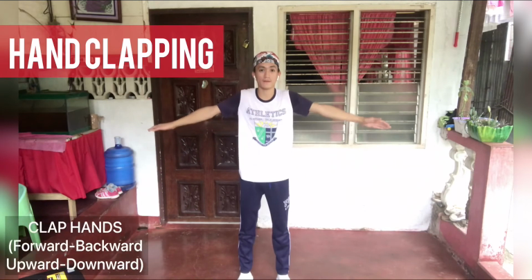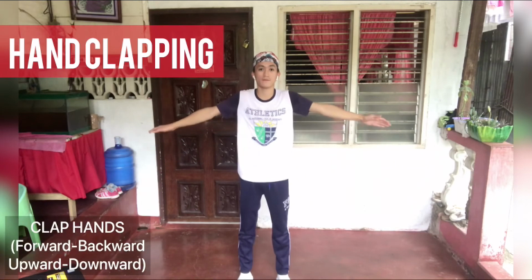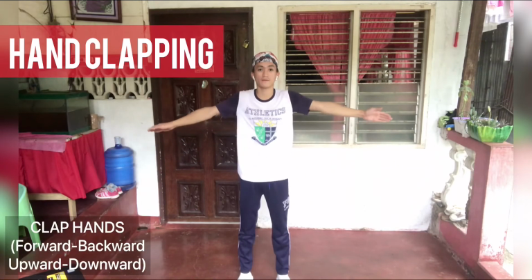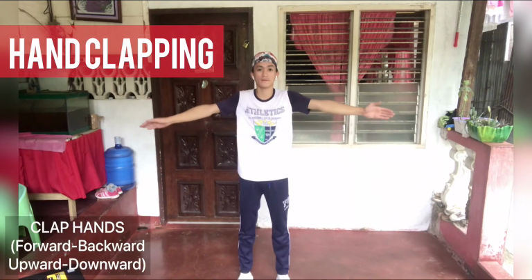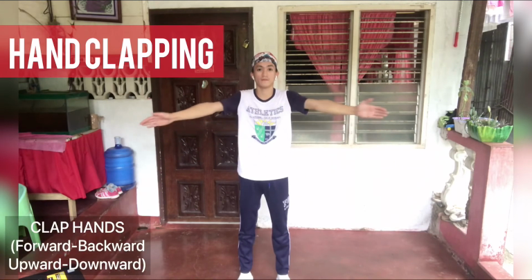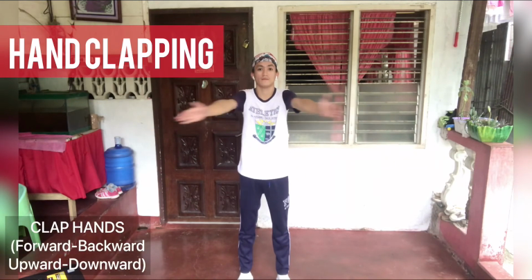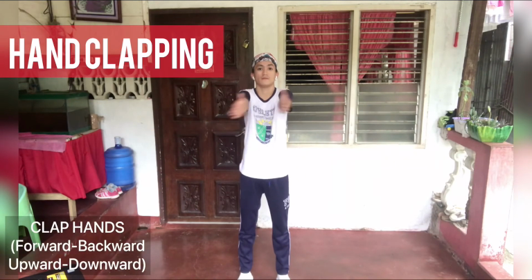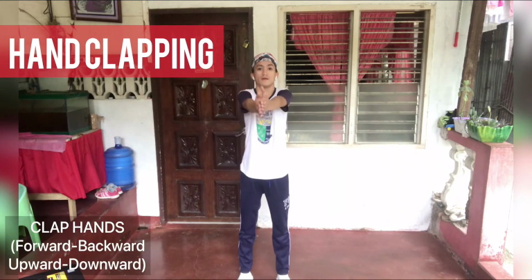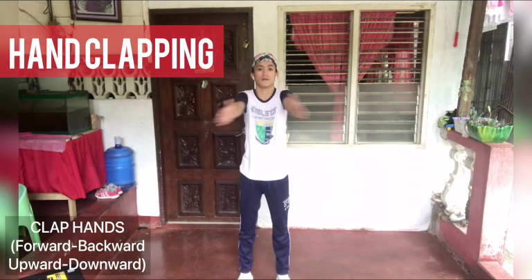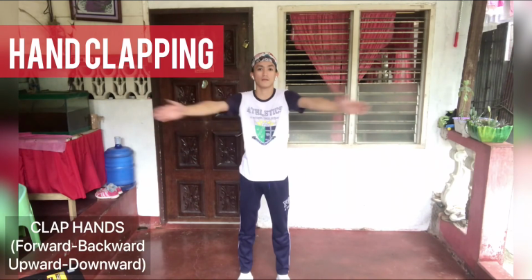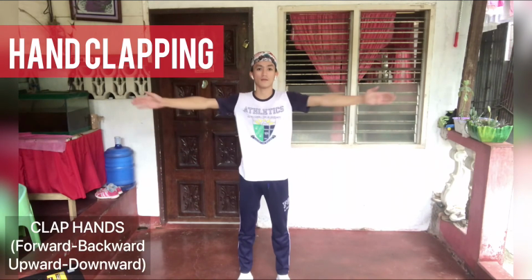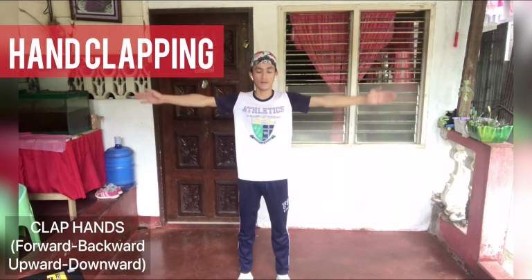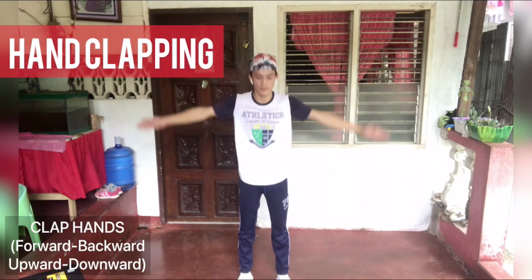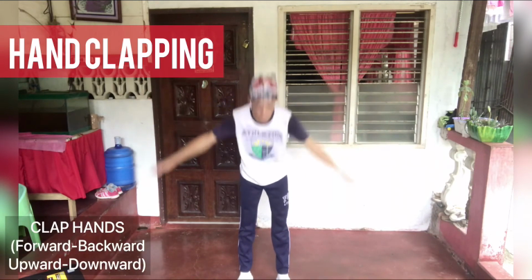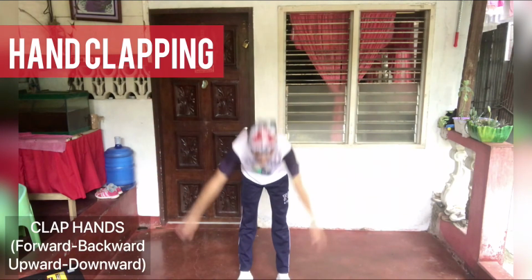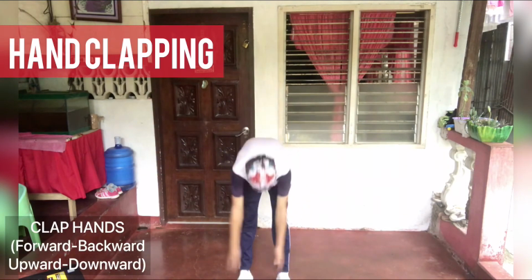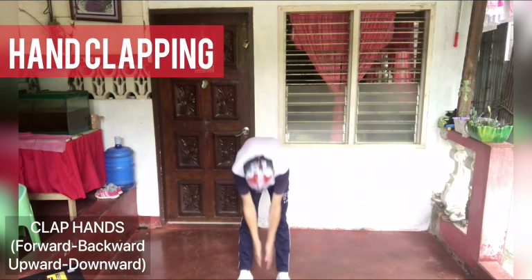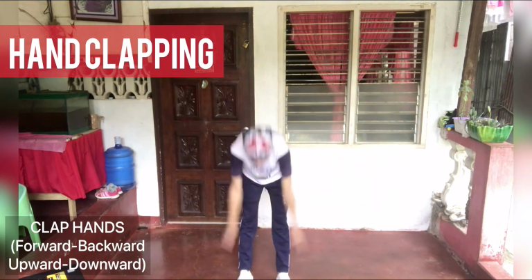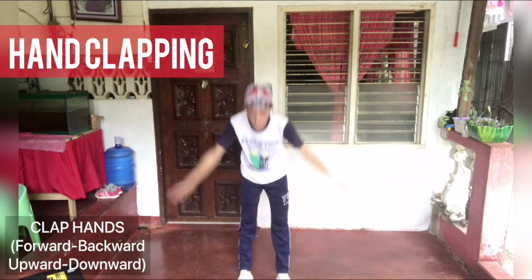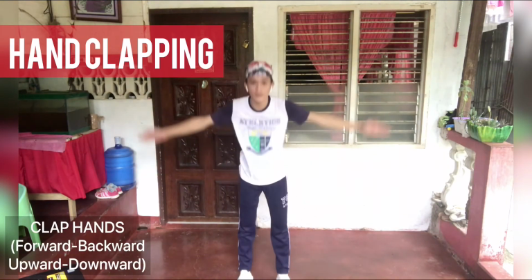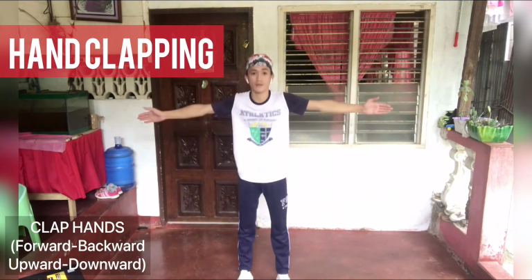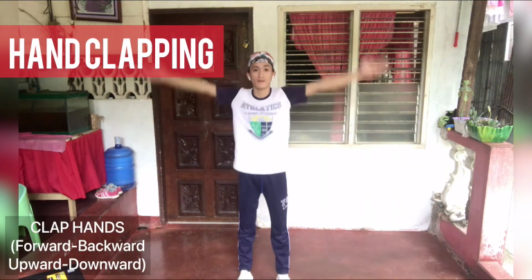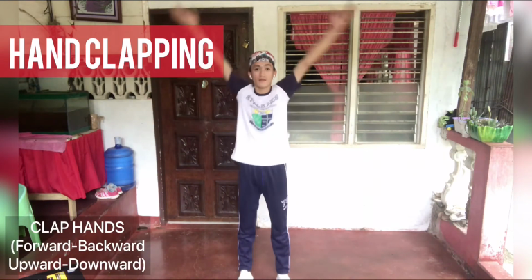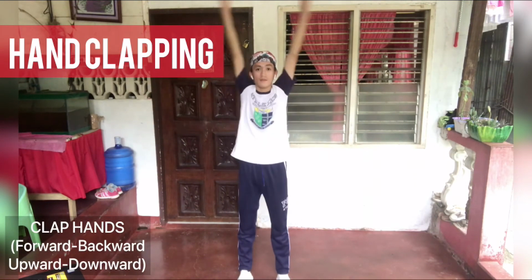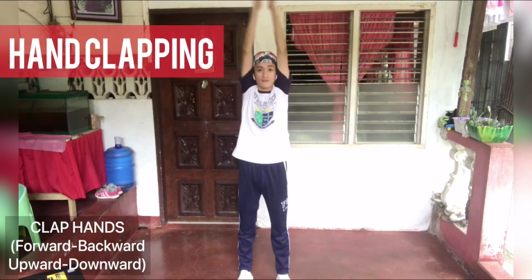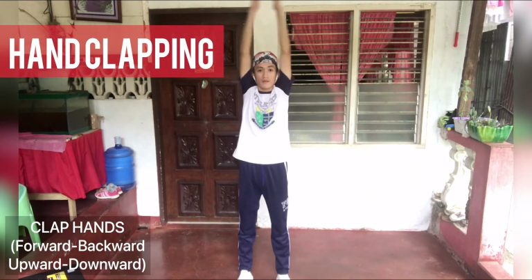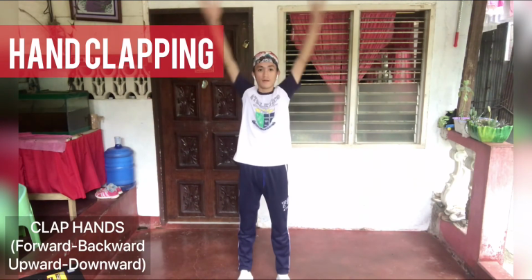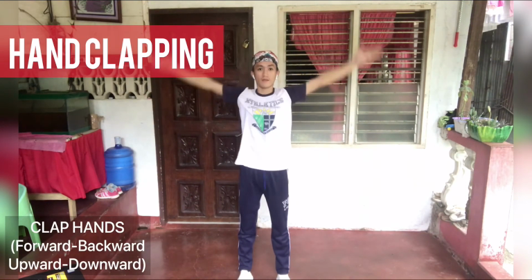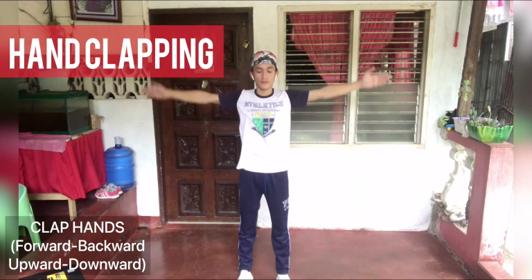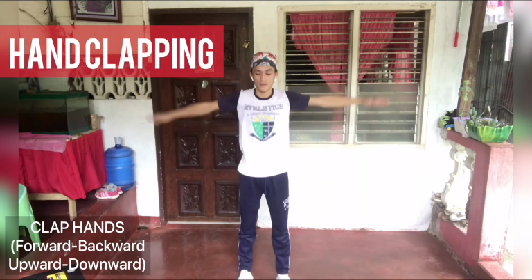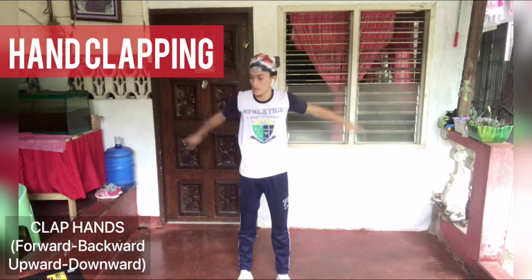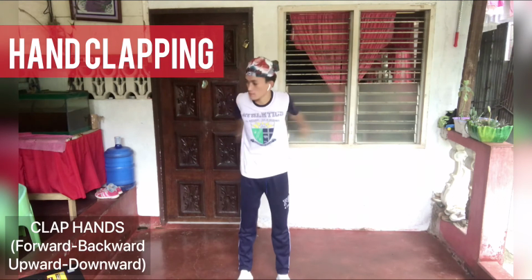Hand clapping — clap hands forward and backward, upward and downward.